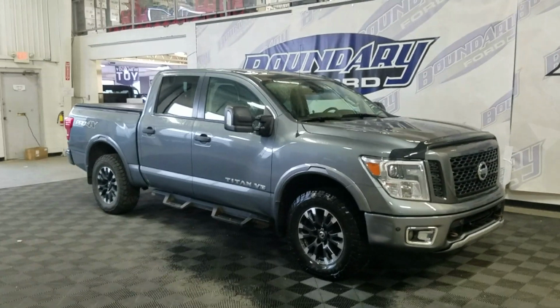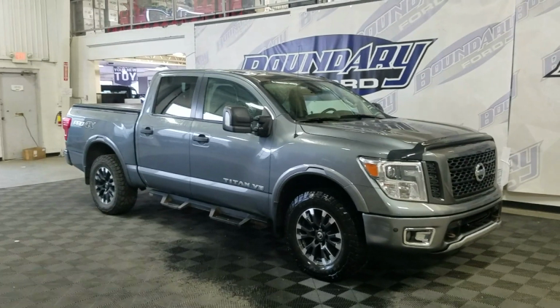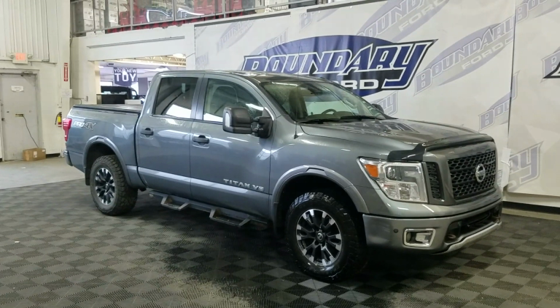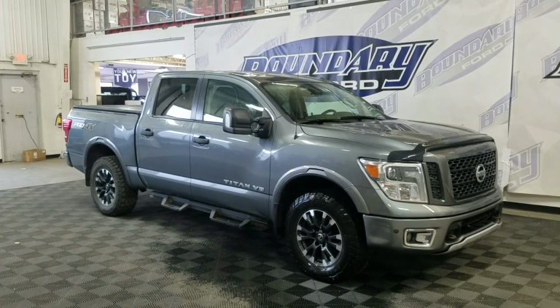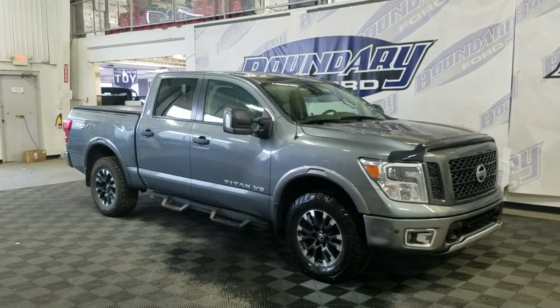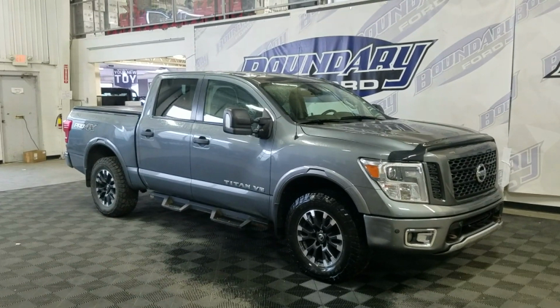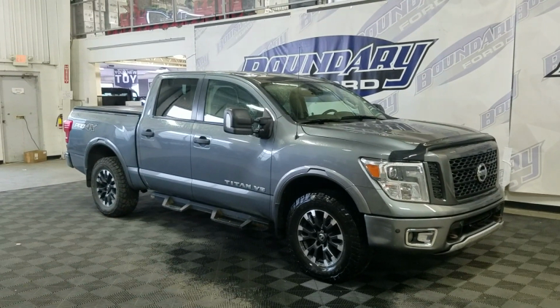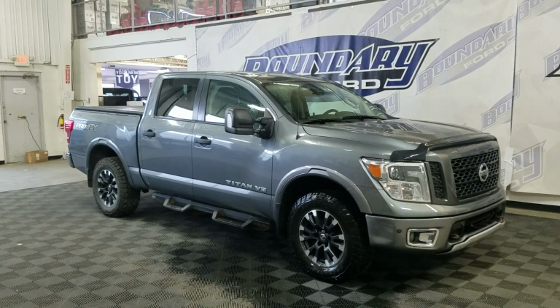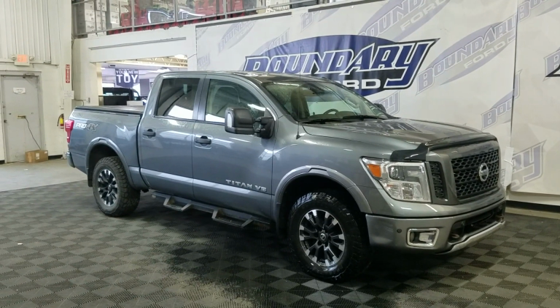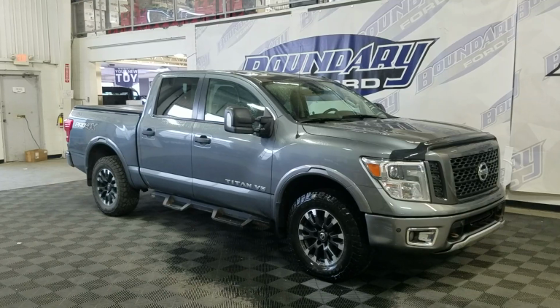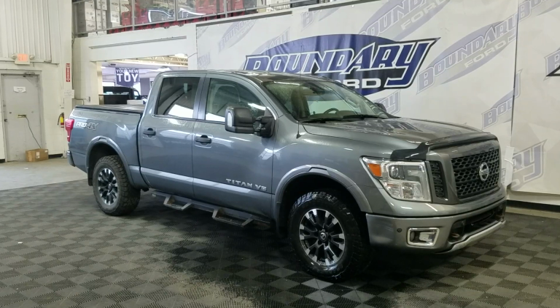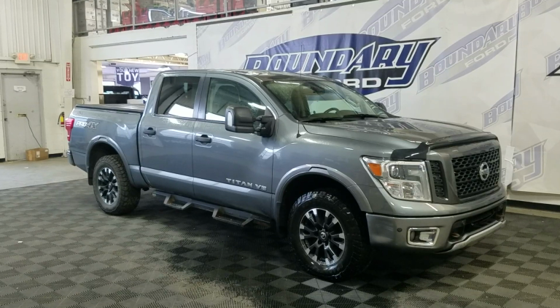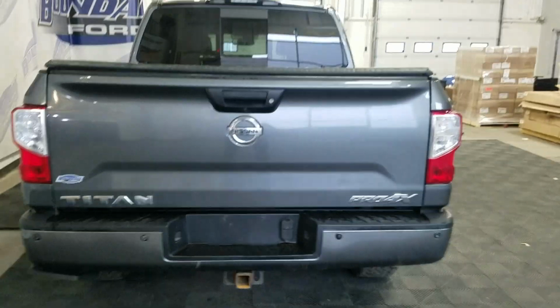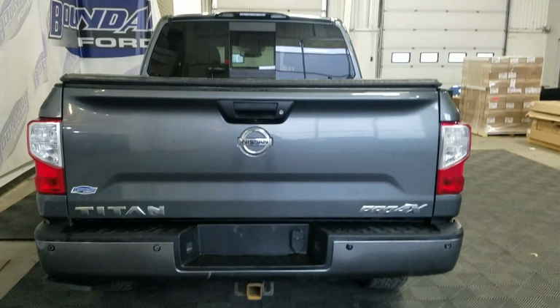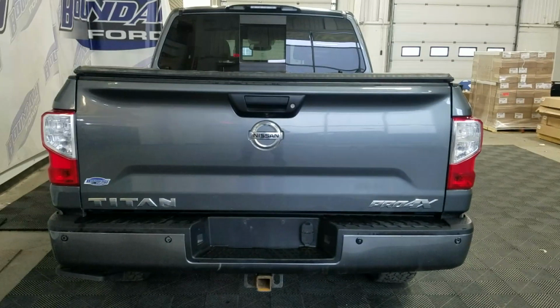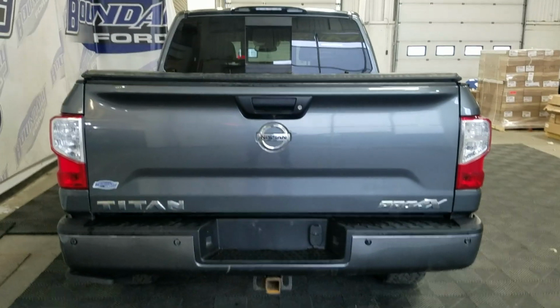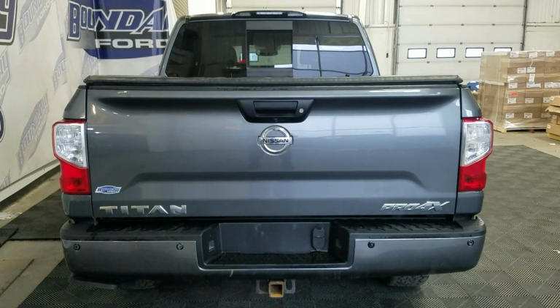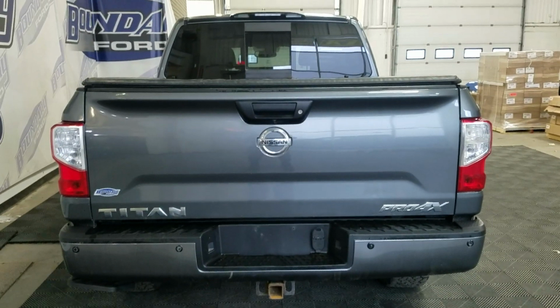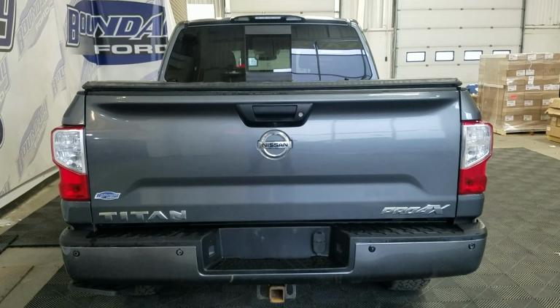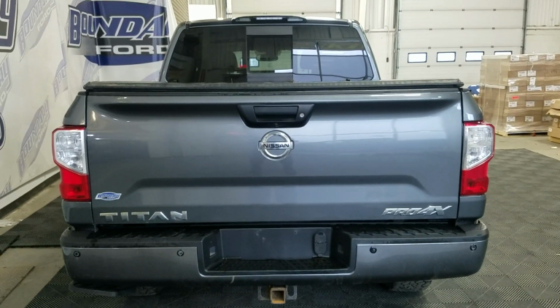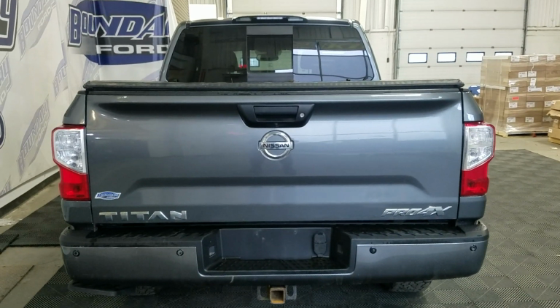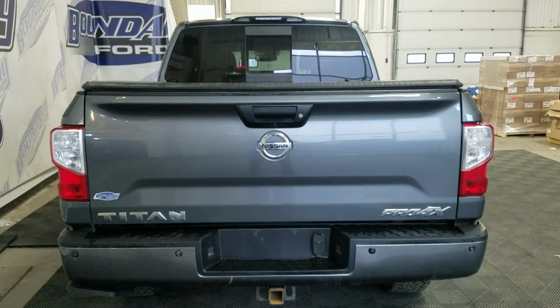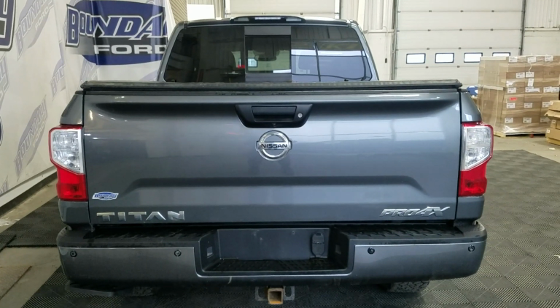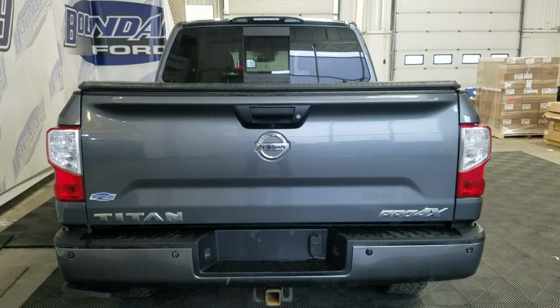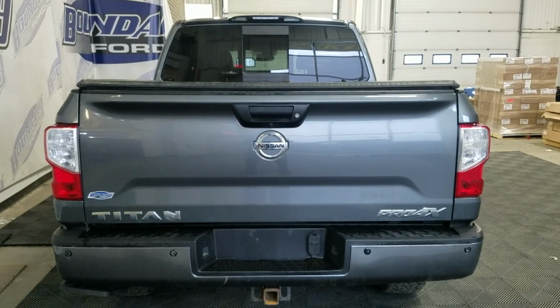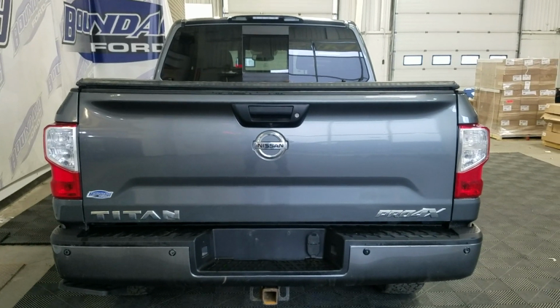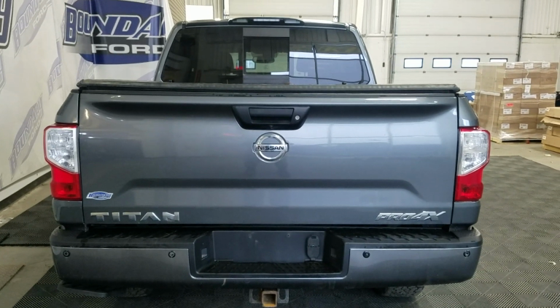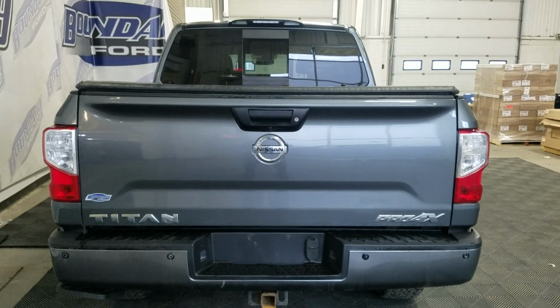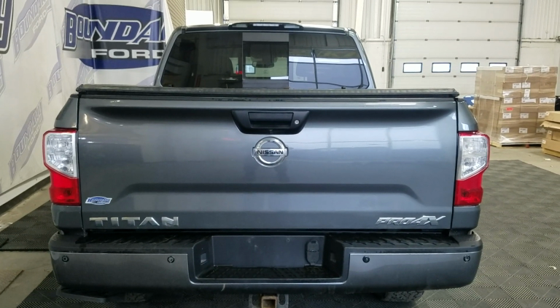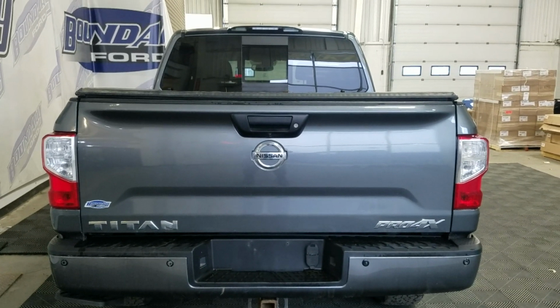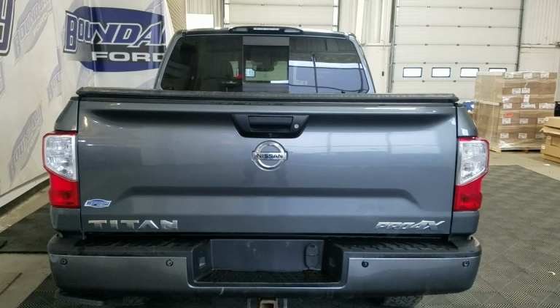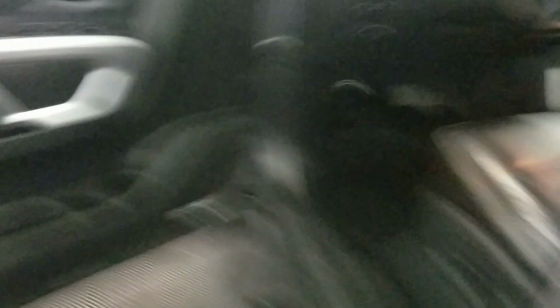This 2018 Titan also comes with a remote start as well as an engine block heater. At the rear, we have a power lift tailgate, as well as a bed cover and a soft roll tonneau cover.